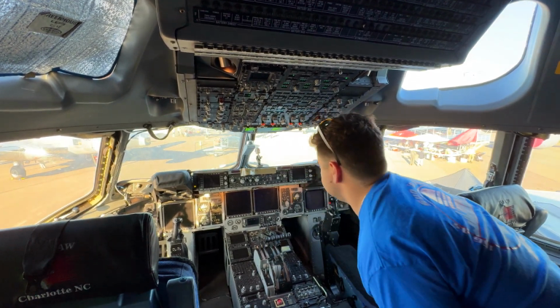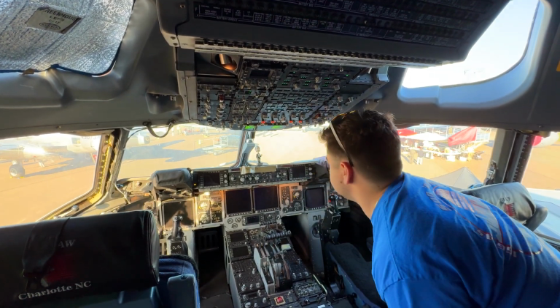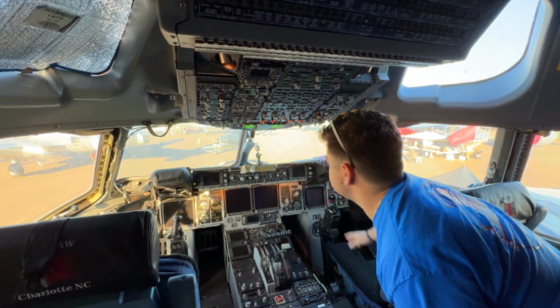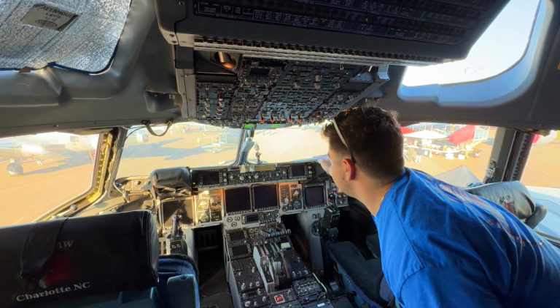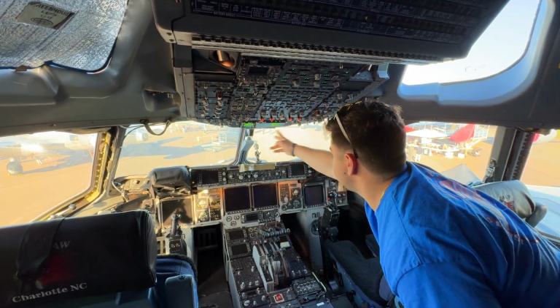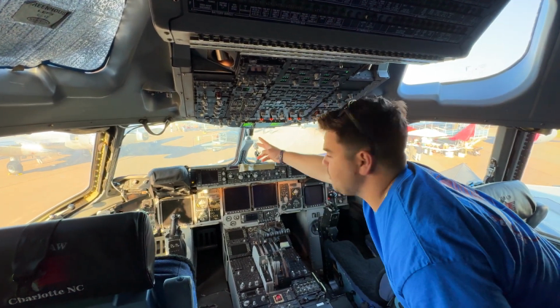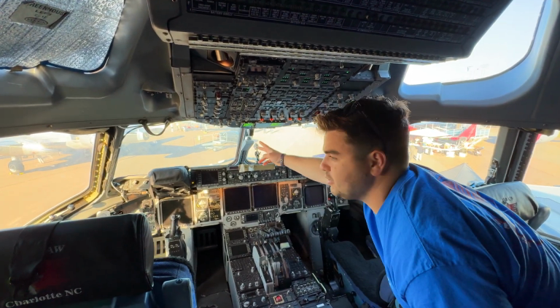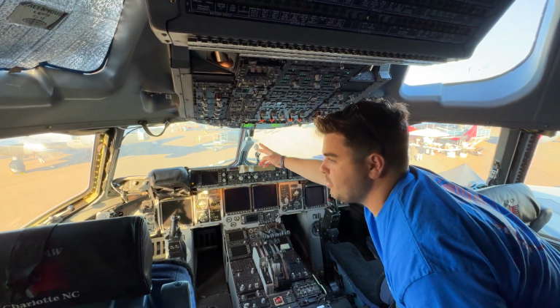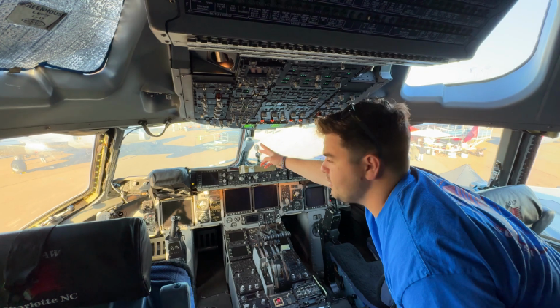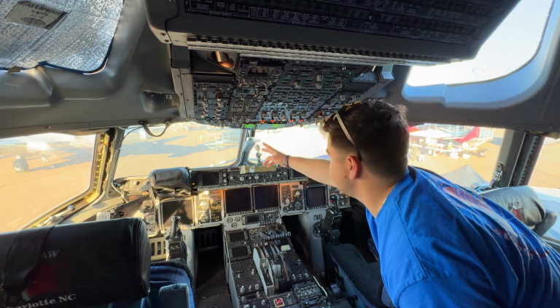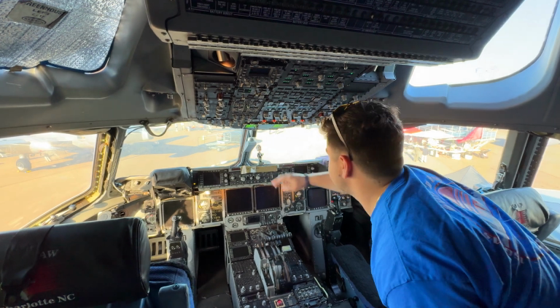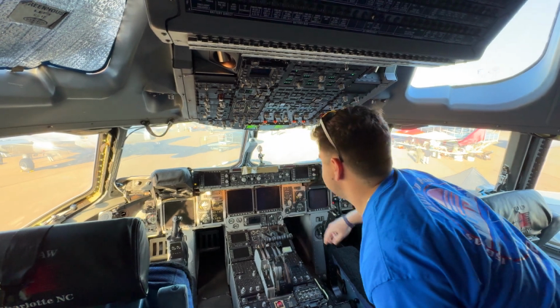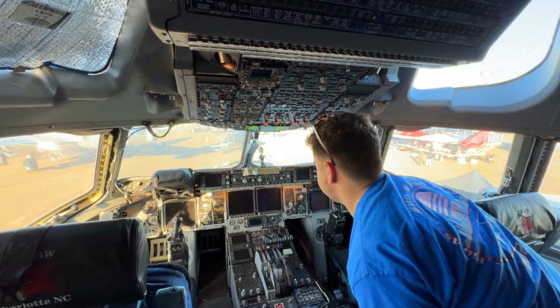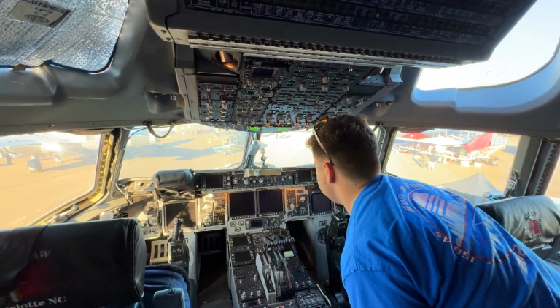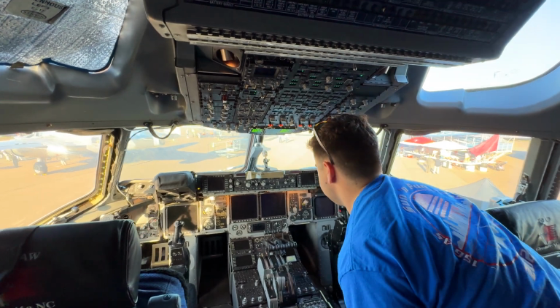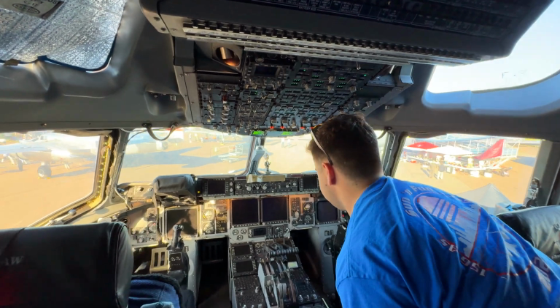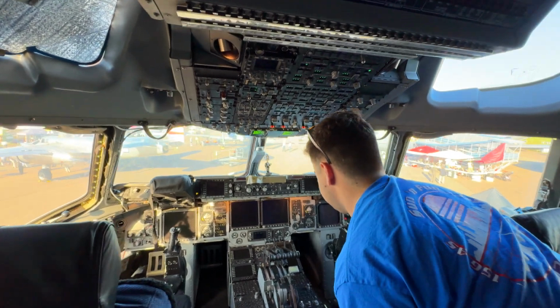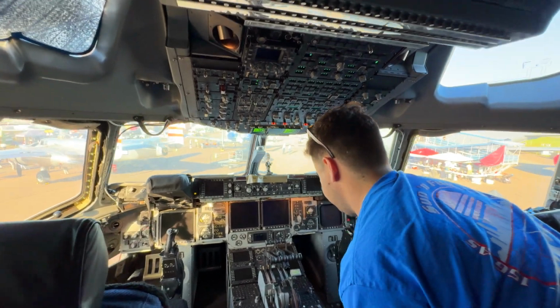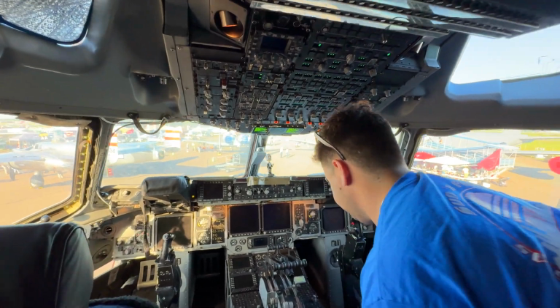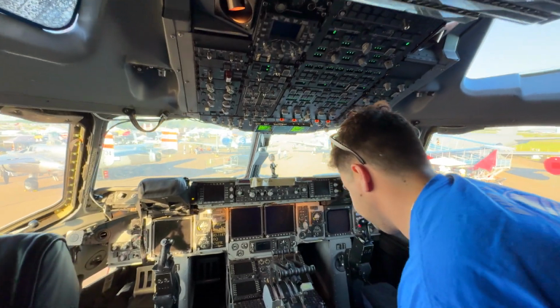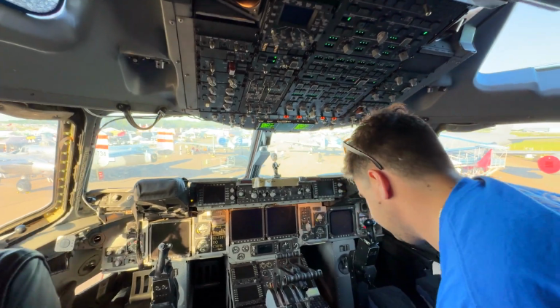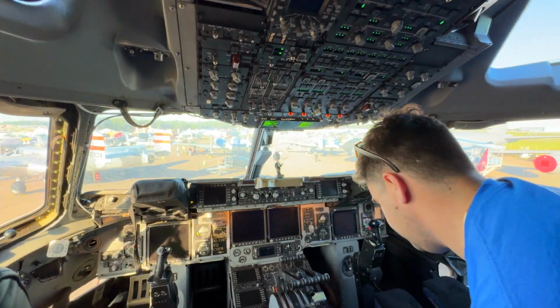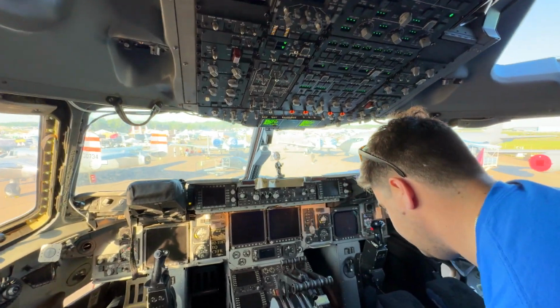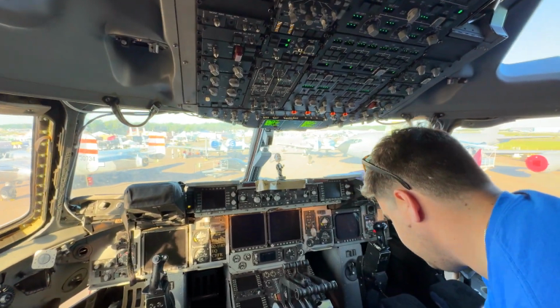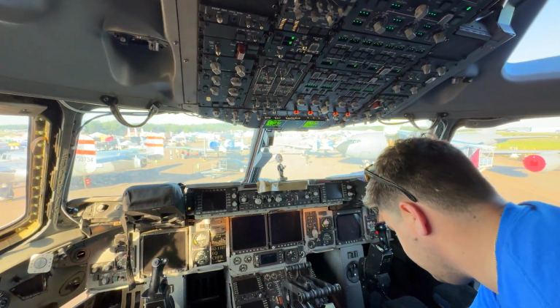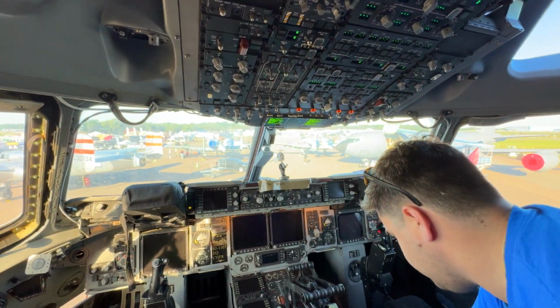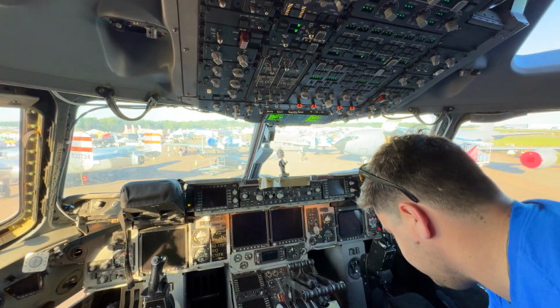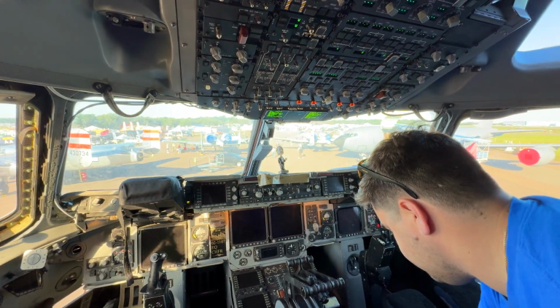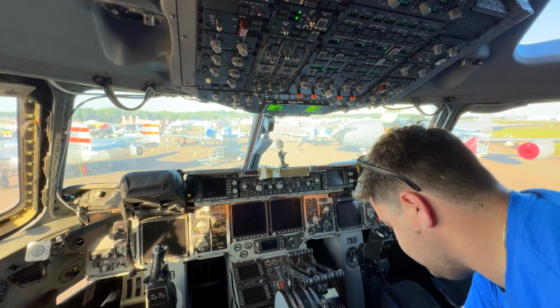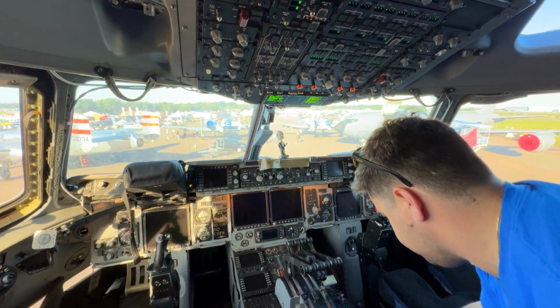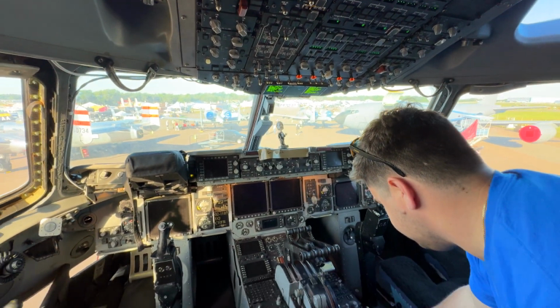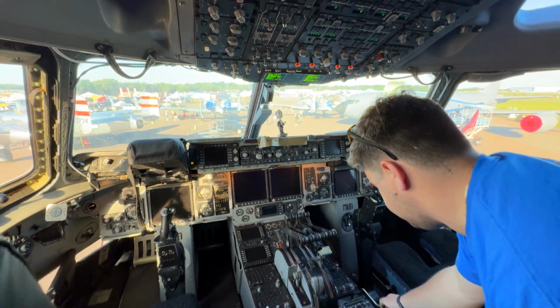Make sure we don't have any faults up there that can't be up there, and make sure all this stuff is good.